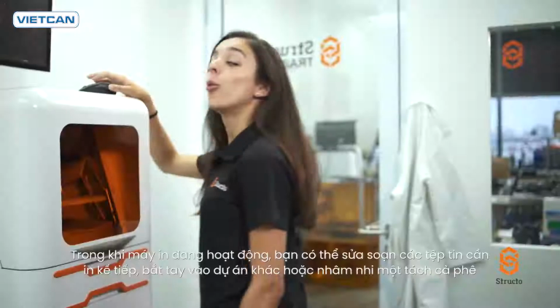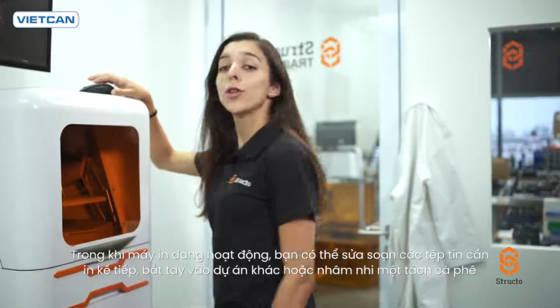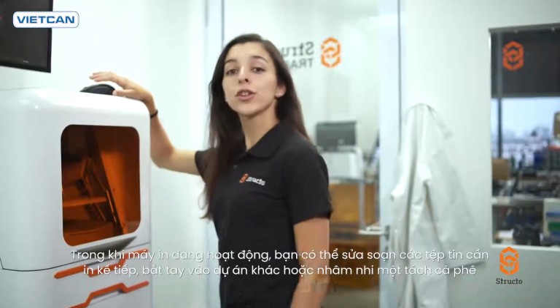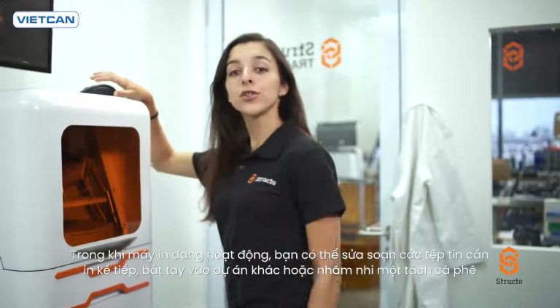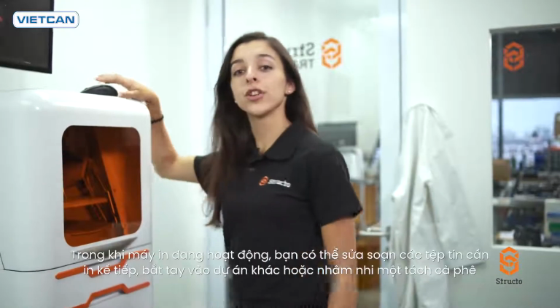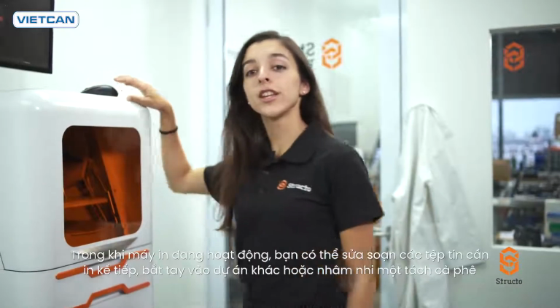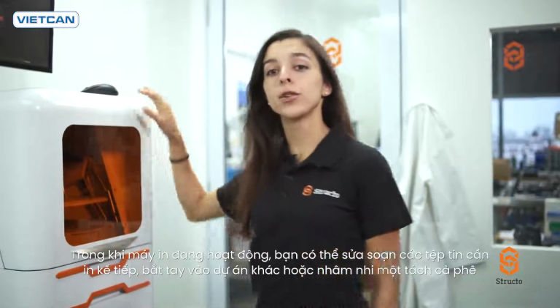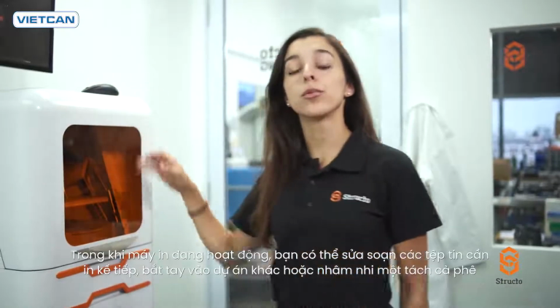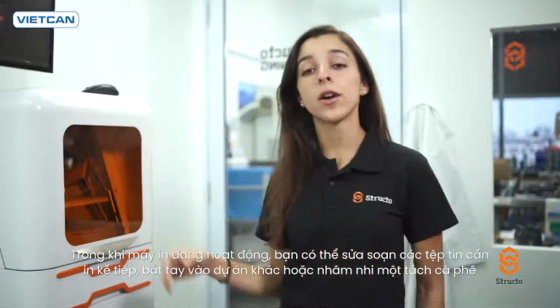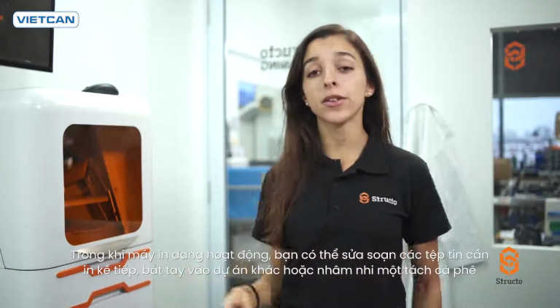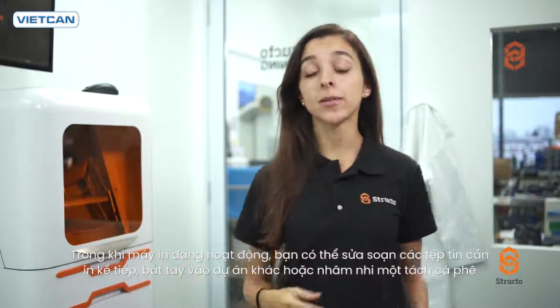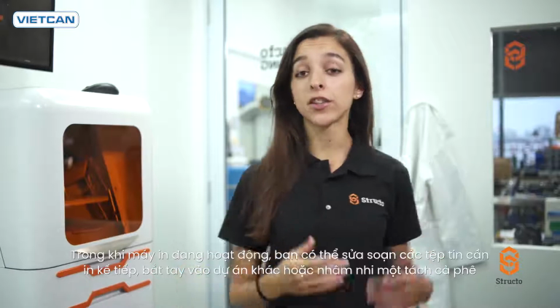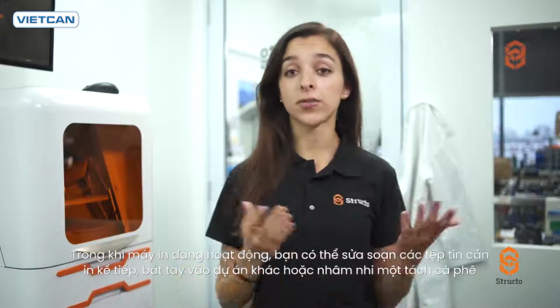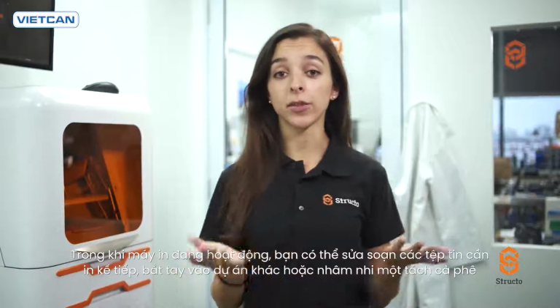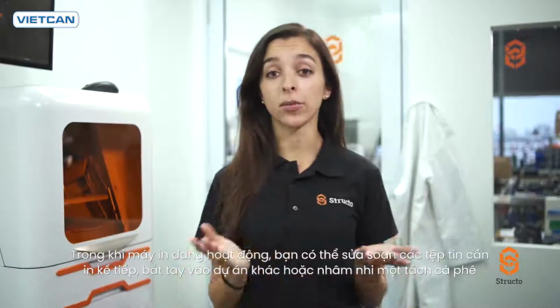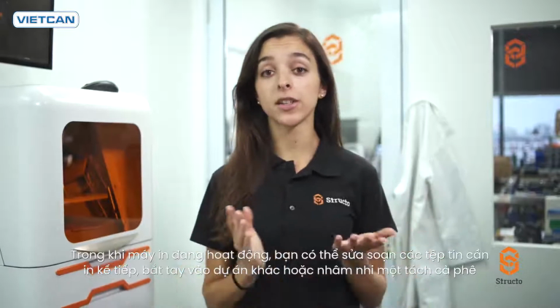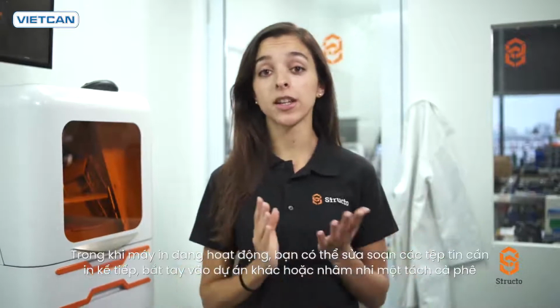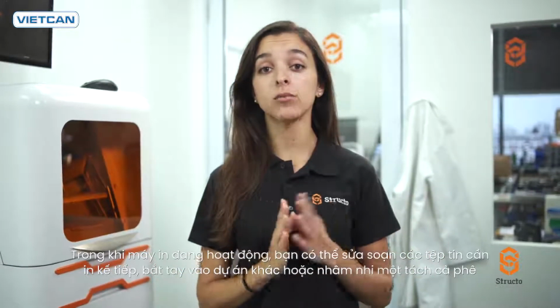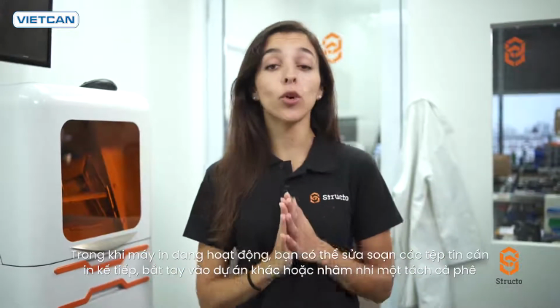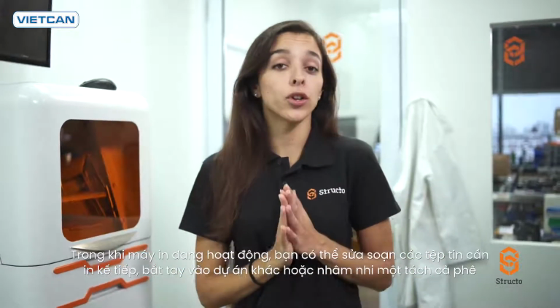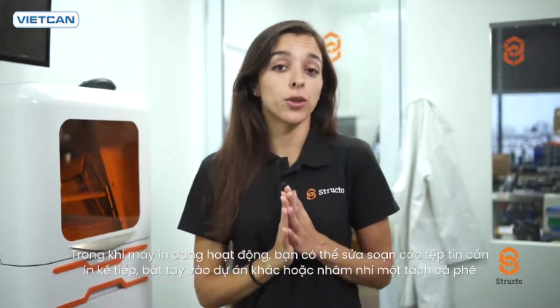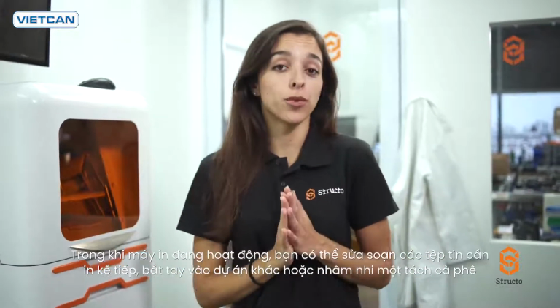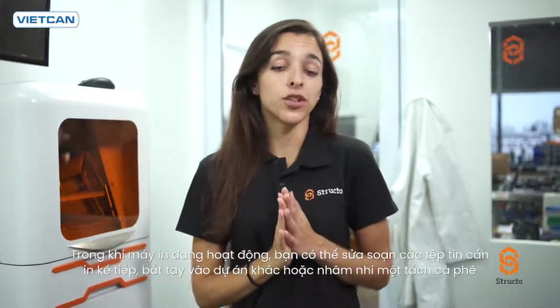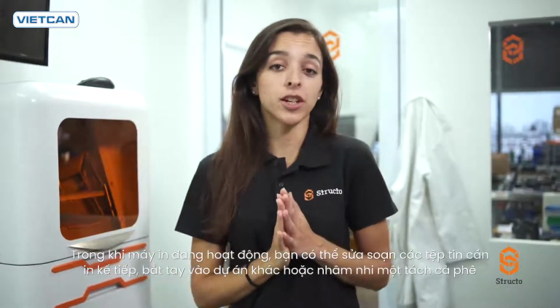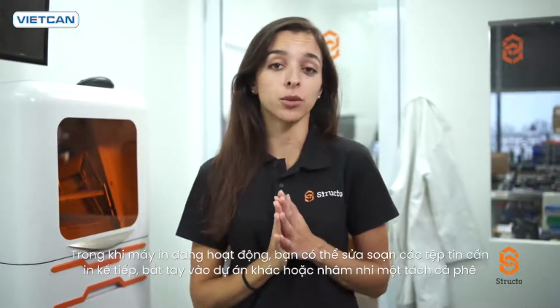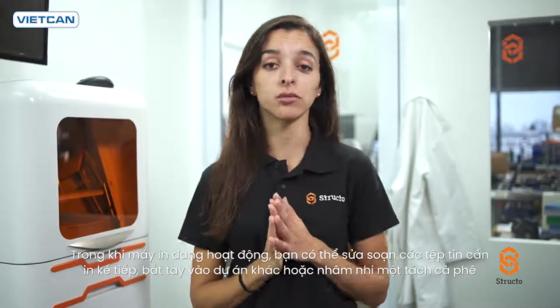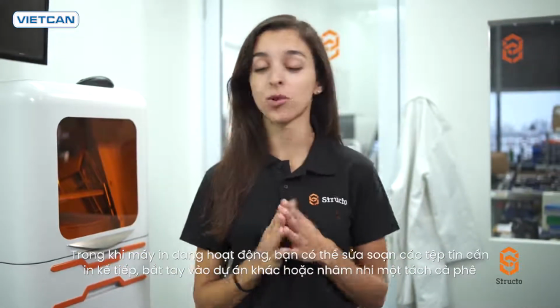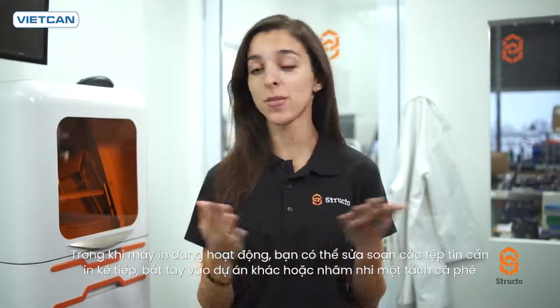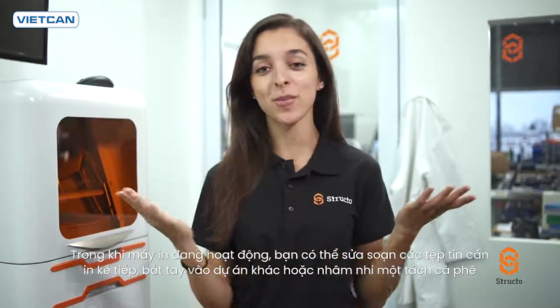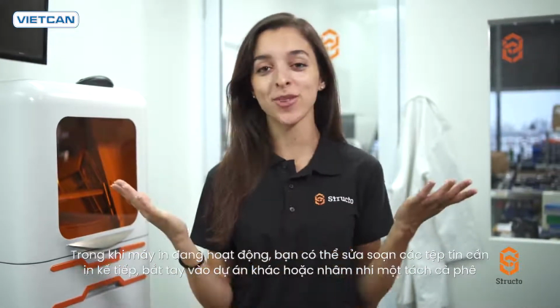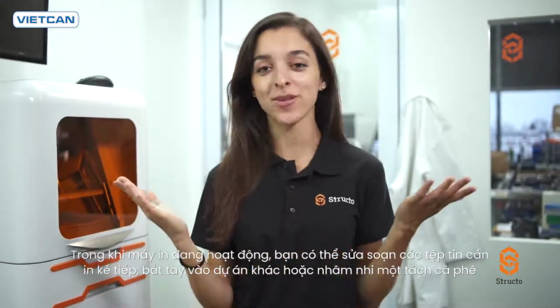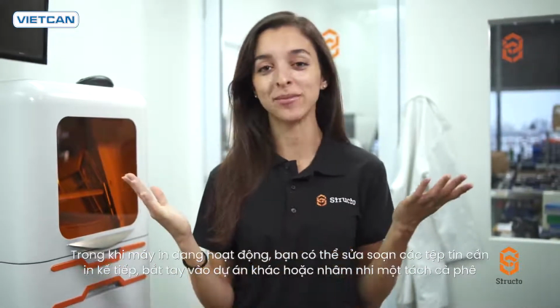While the printer is running, you can prepare the next batch of files for printing, work on another project, or grab a cup of coffee.